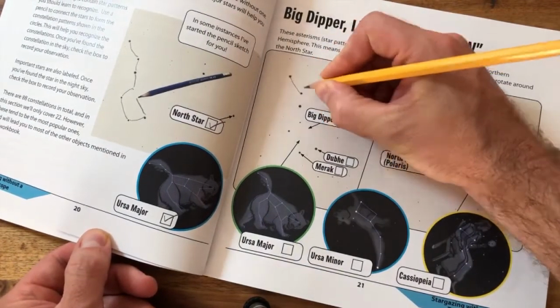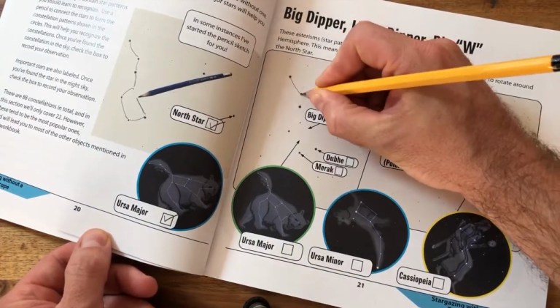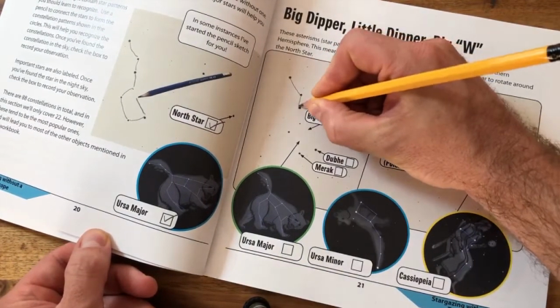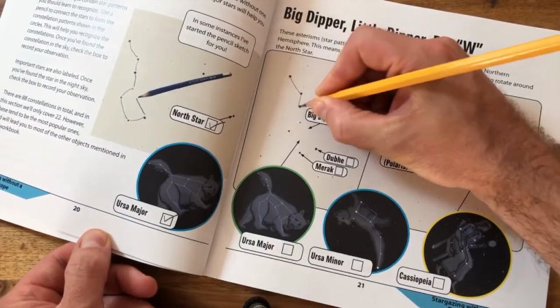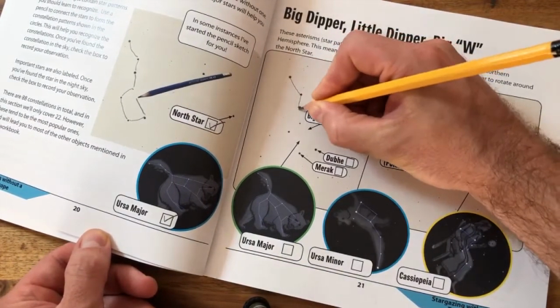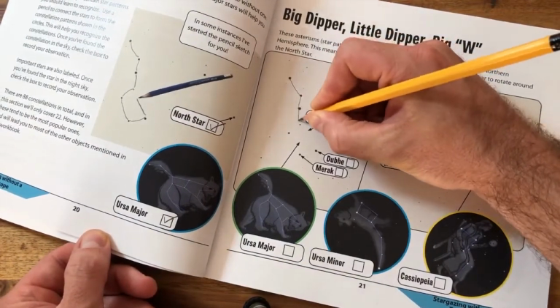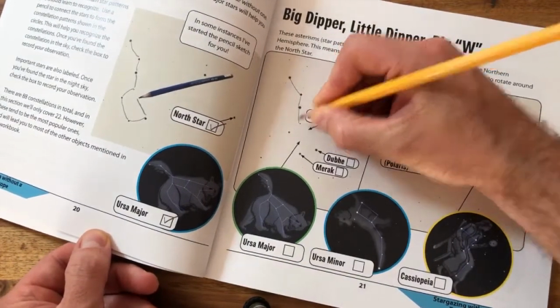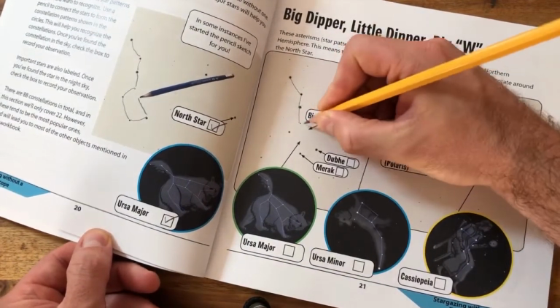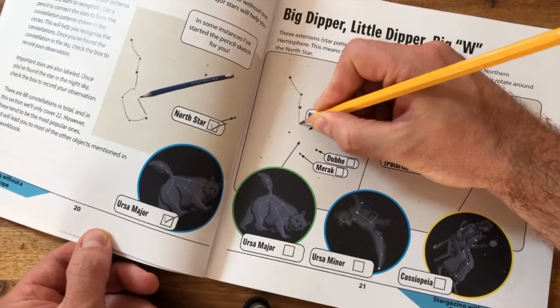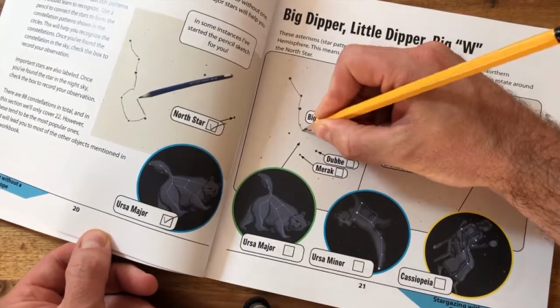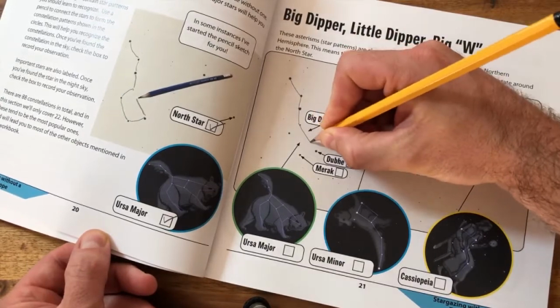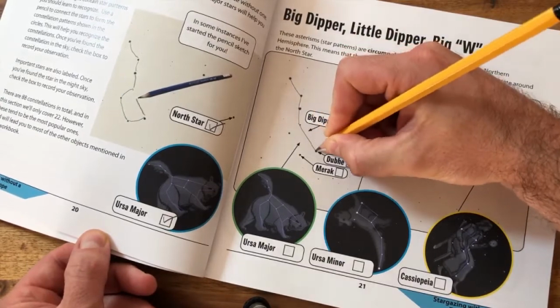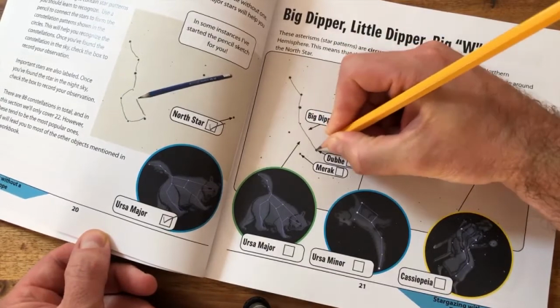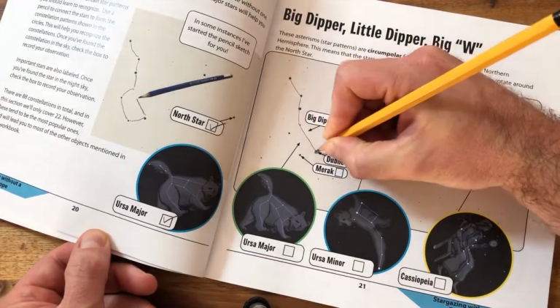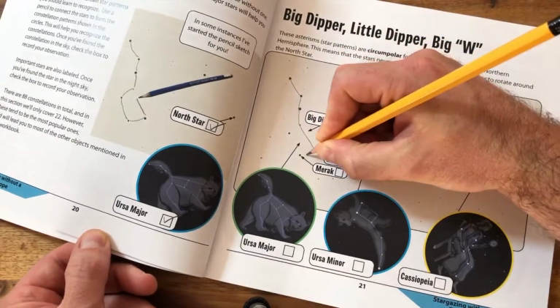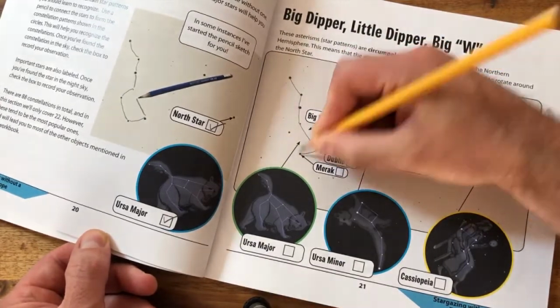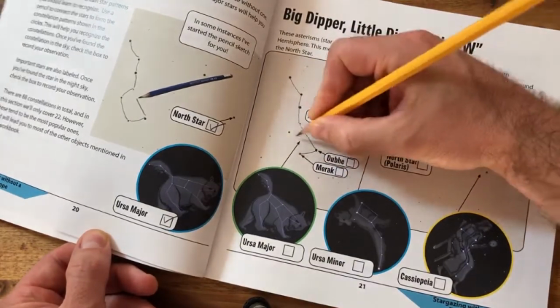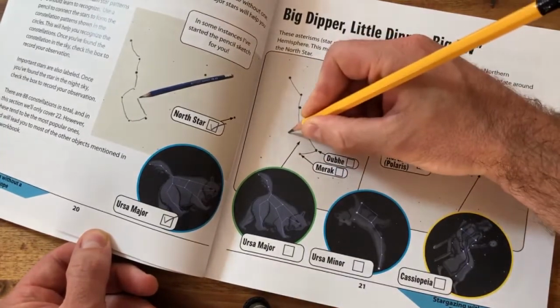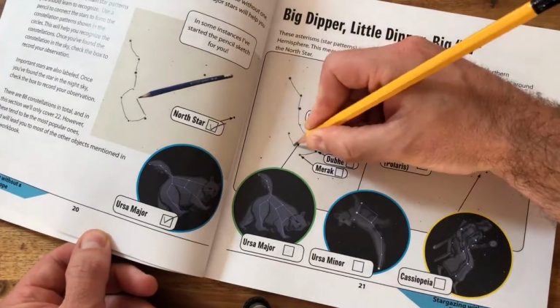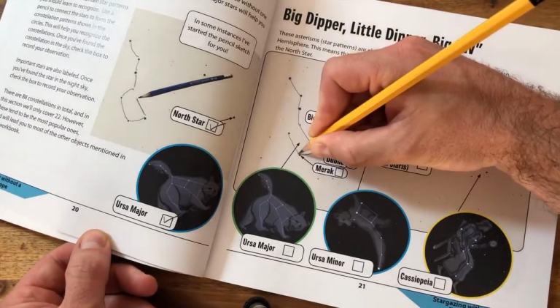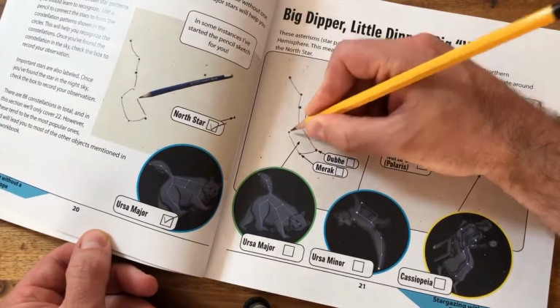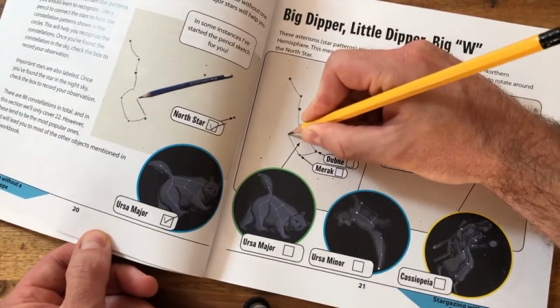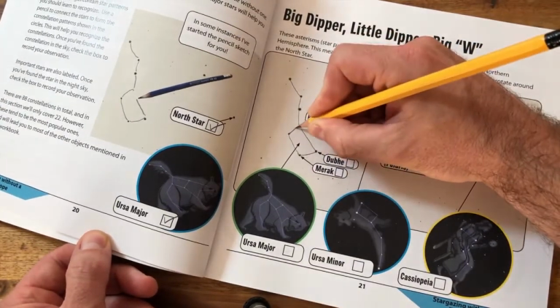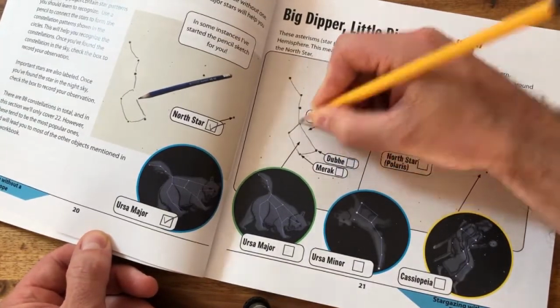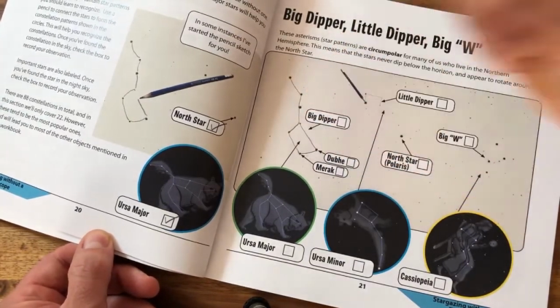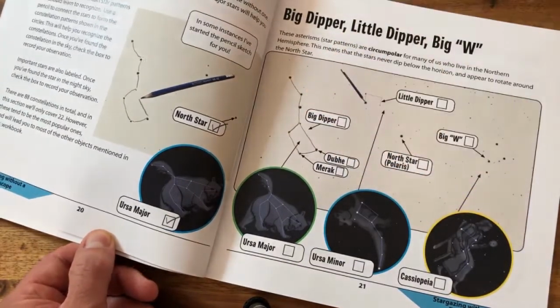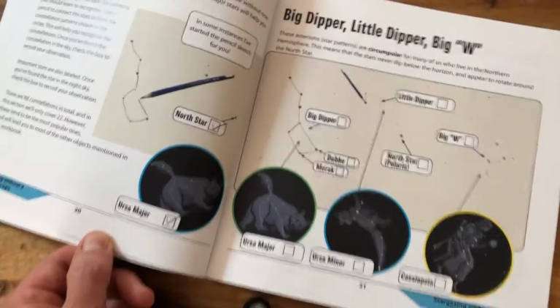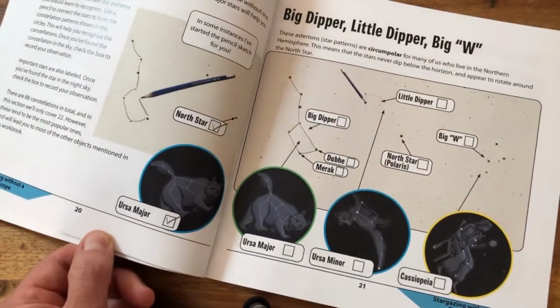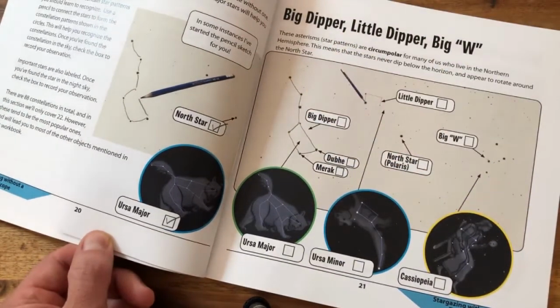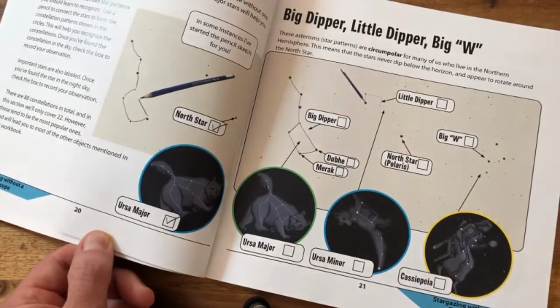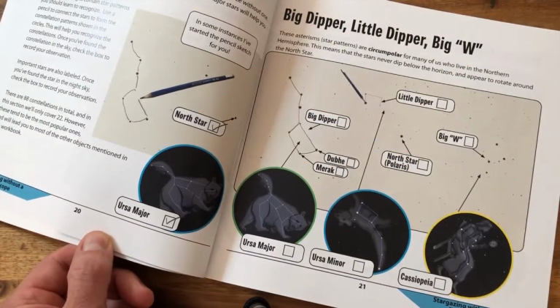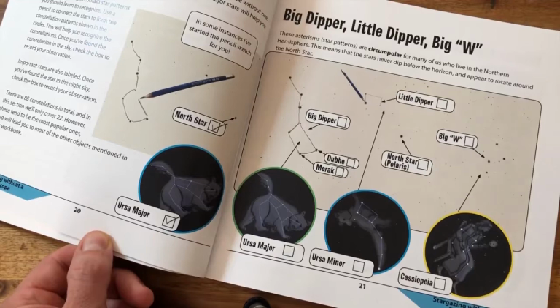To complete the challenge, use a pencil to trace out the Big Dipper, then go out and see it for real. Check the box to record your observation.